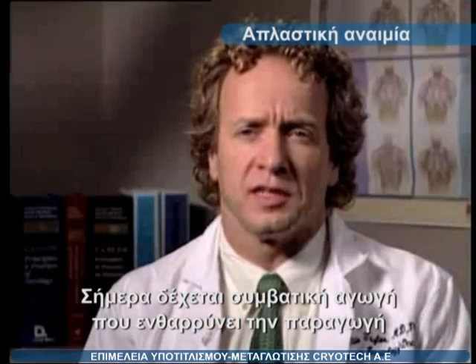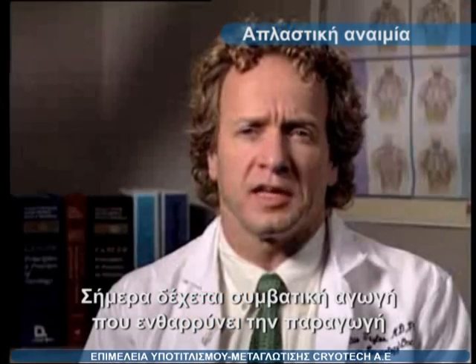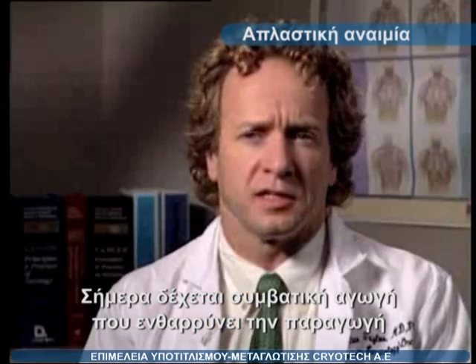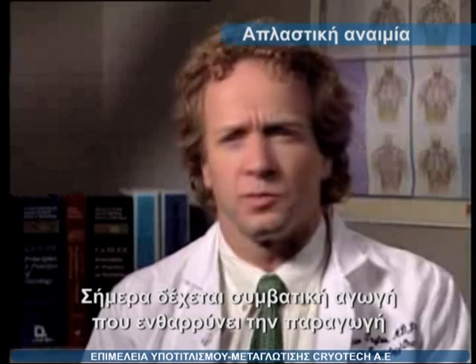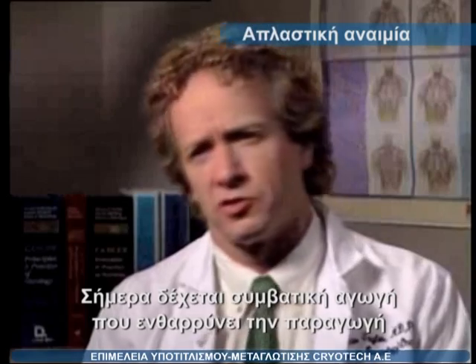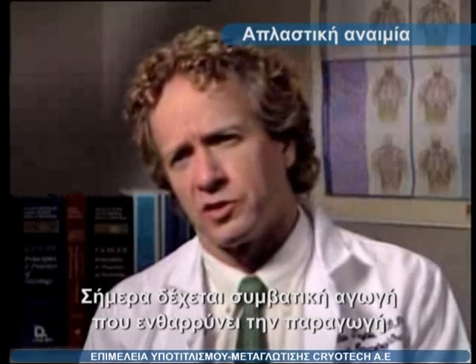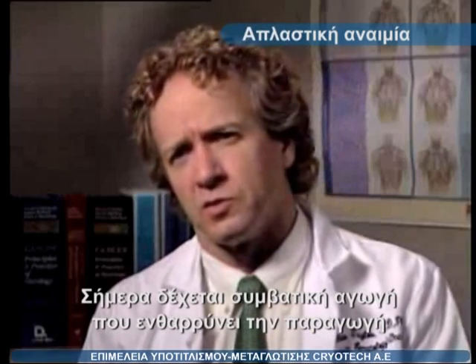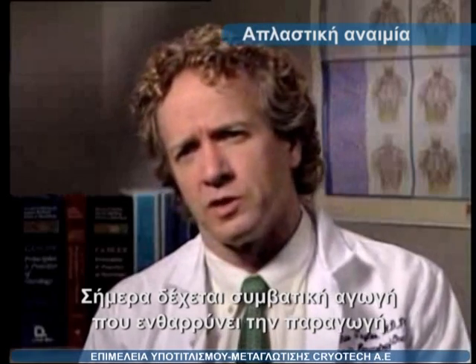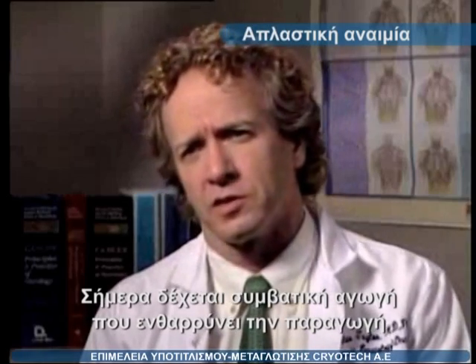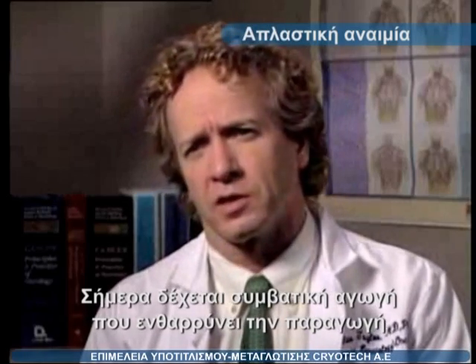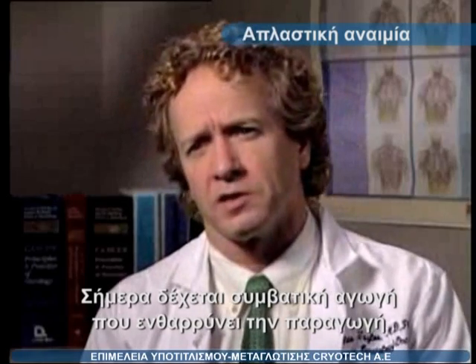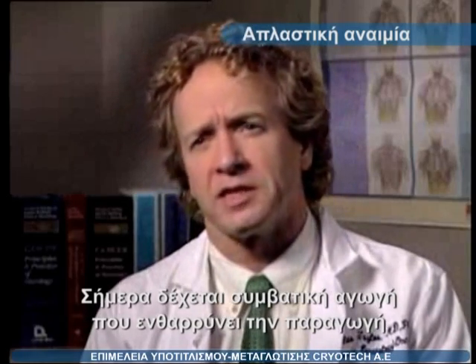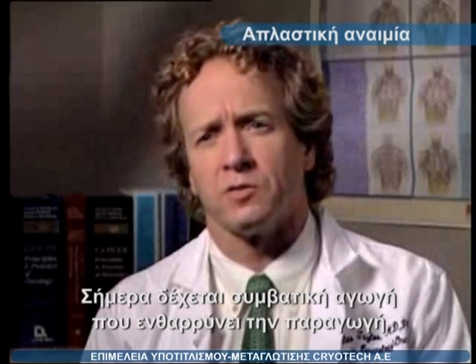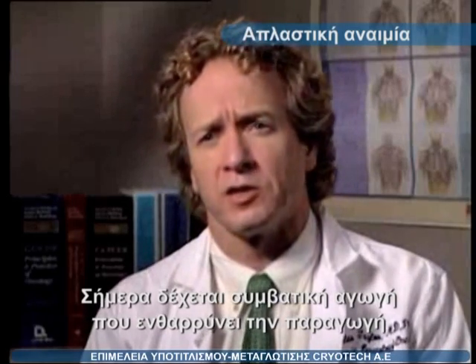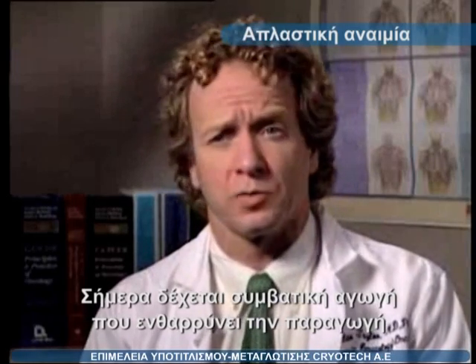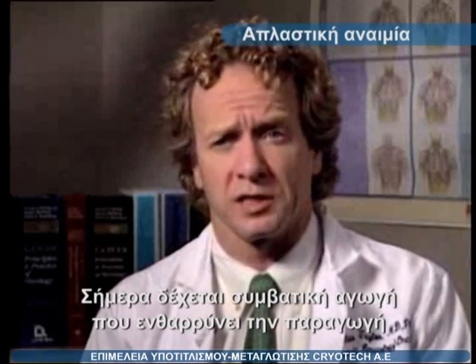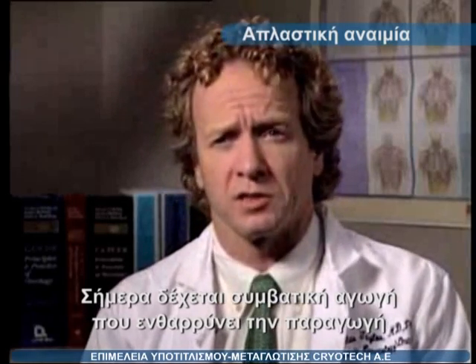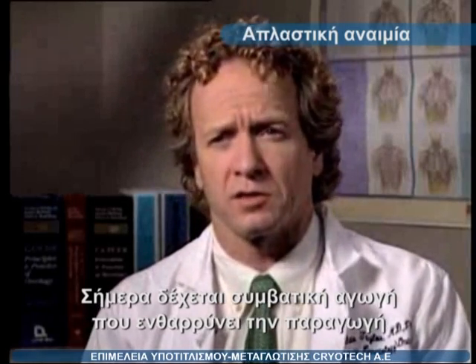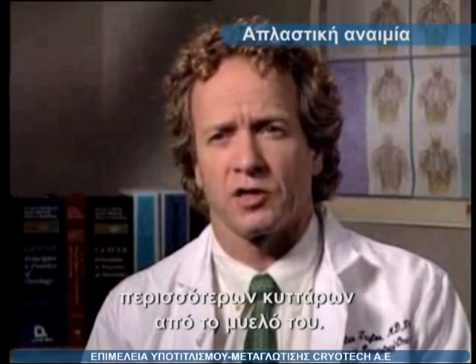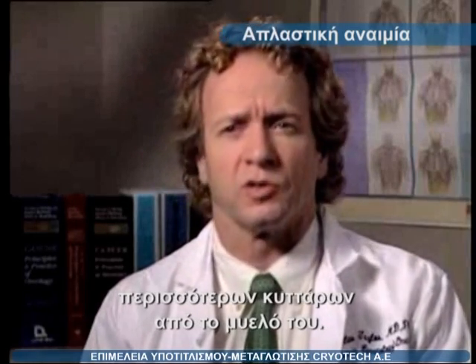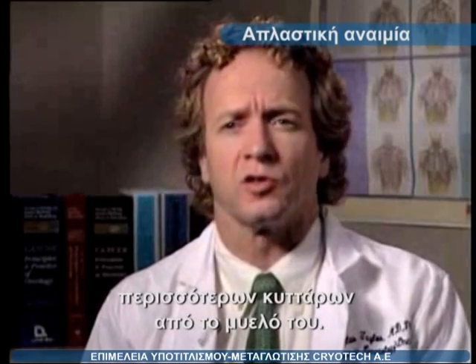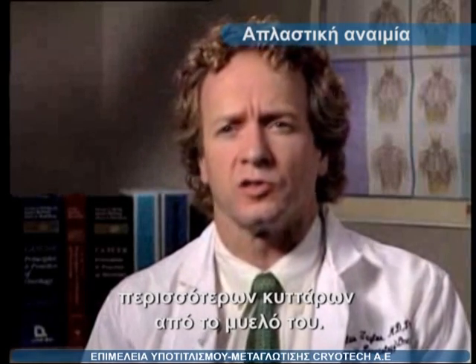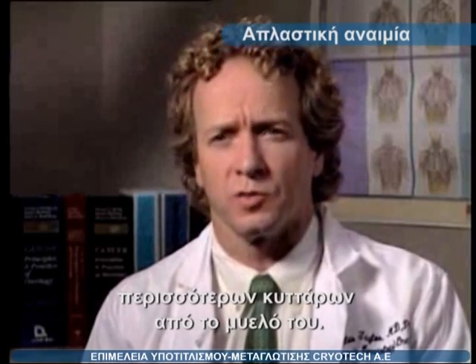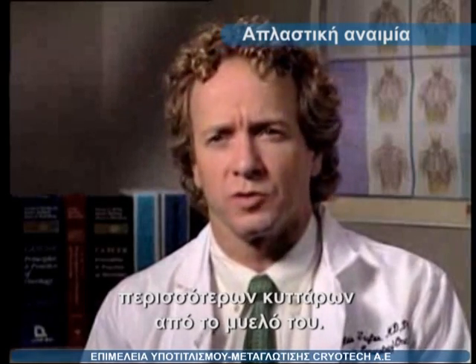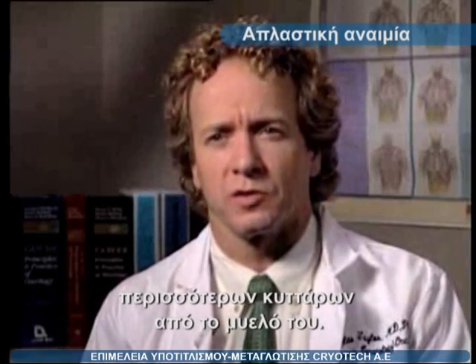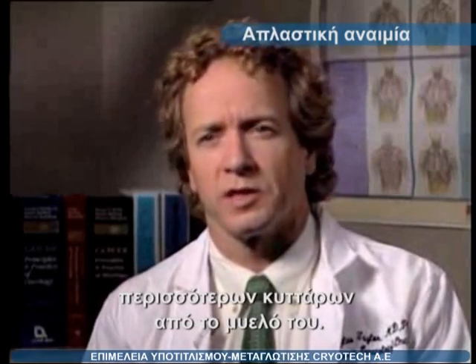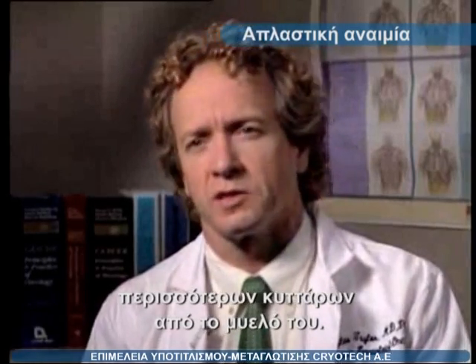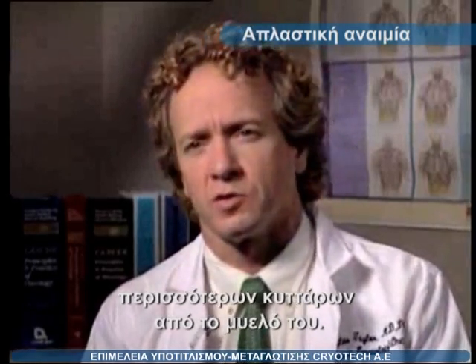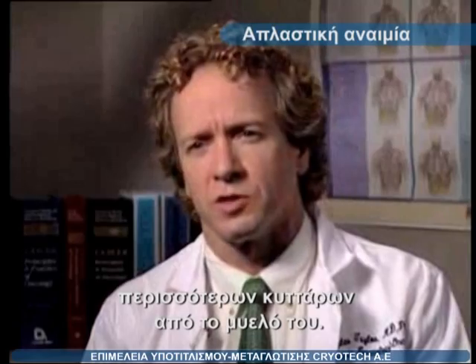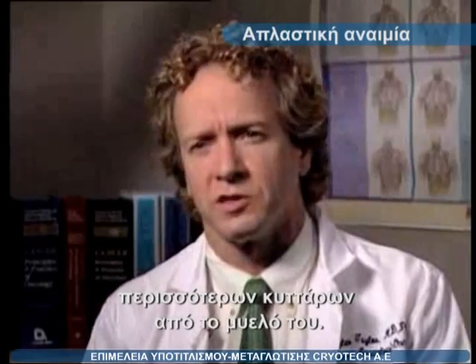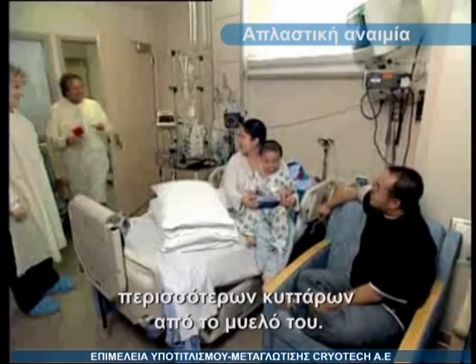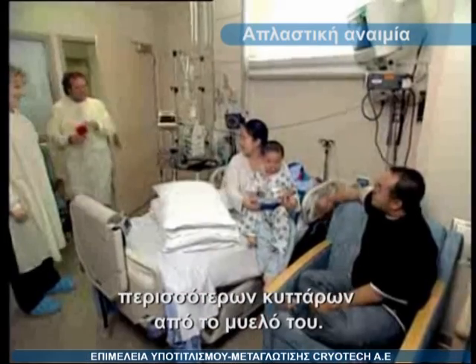To date, he's been treated with standard medical means, trying to encourage his bone marrow to make those blood cells.